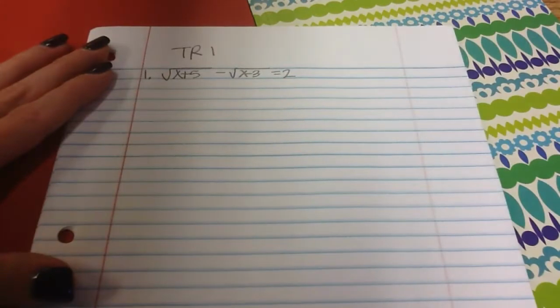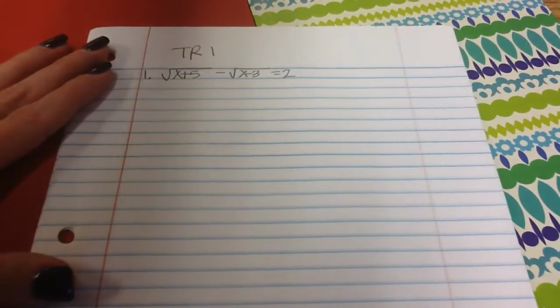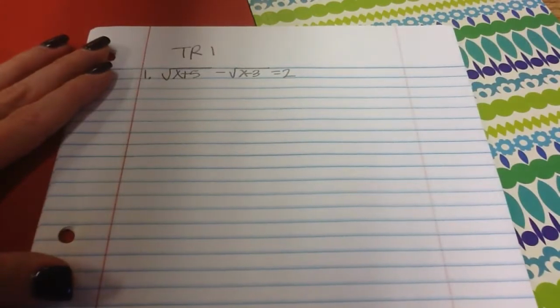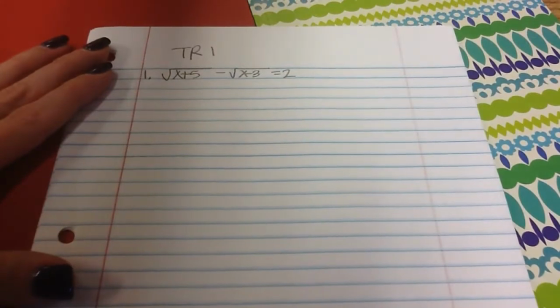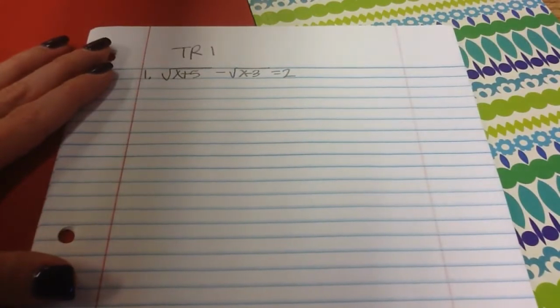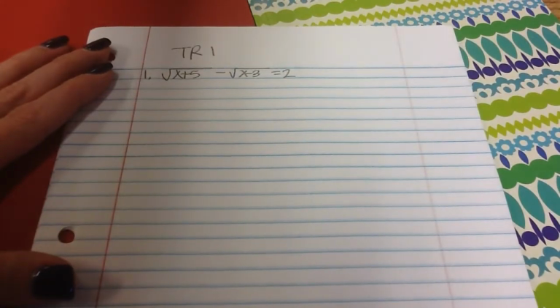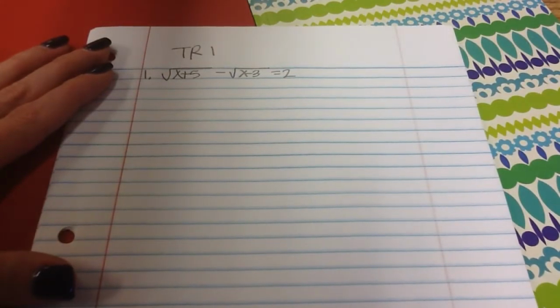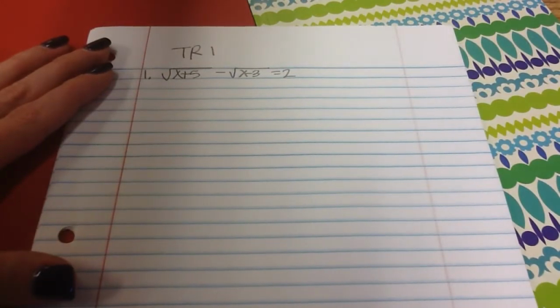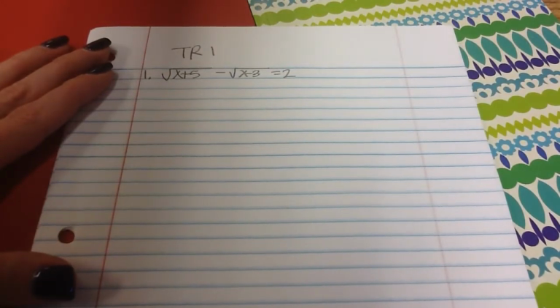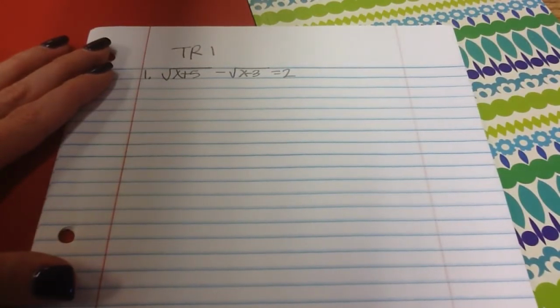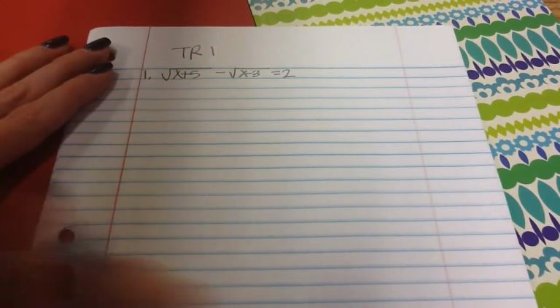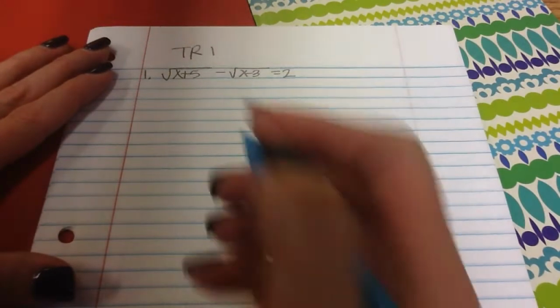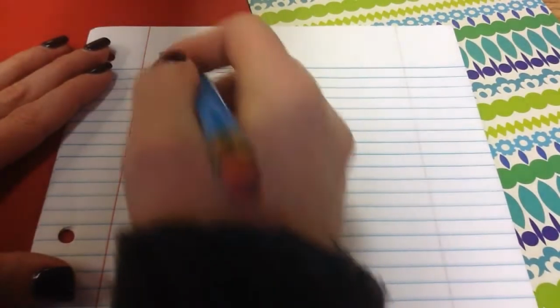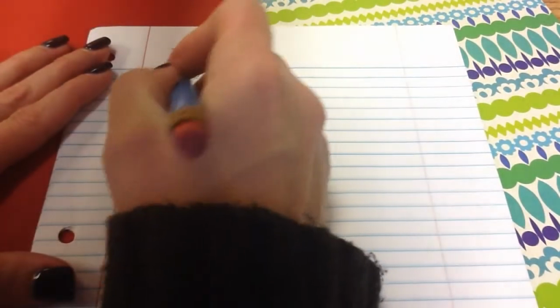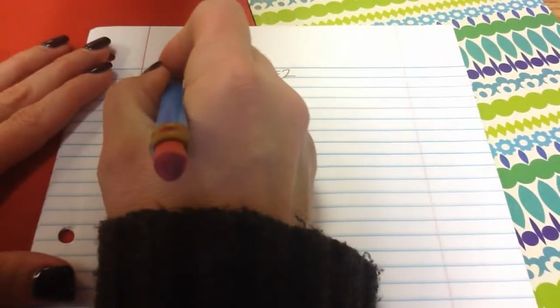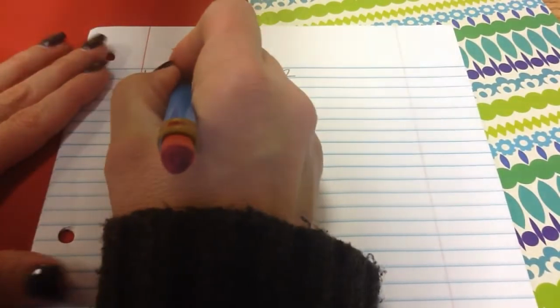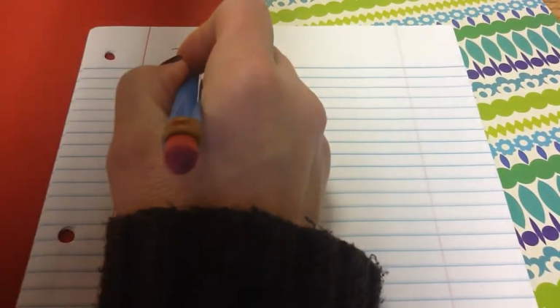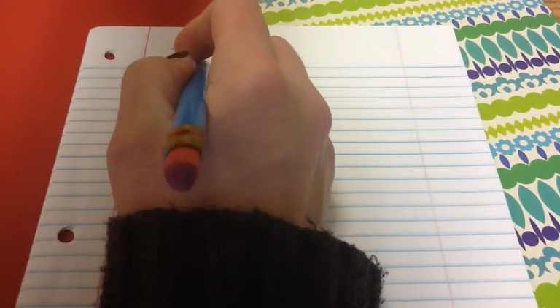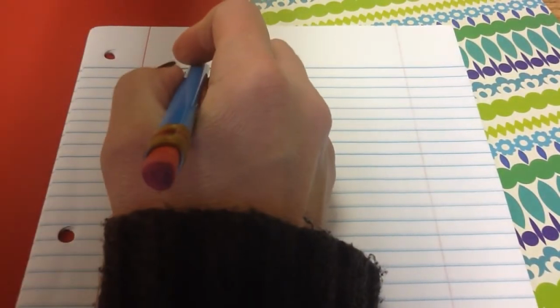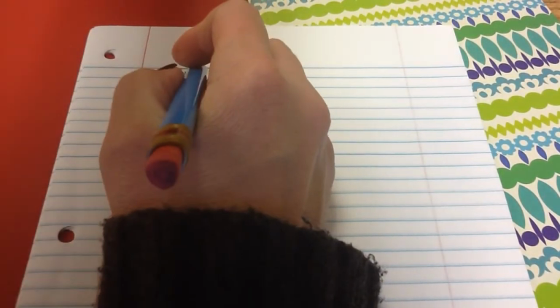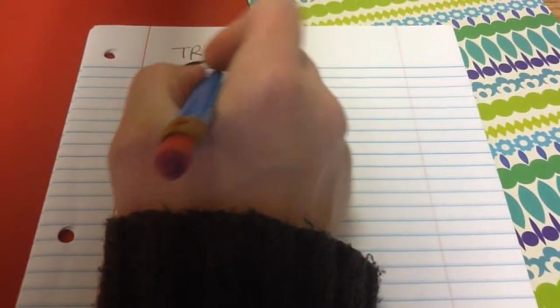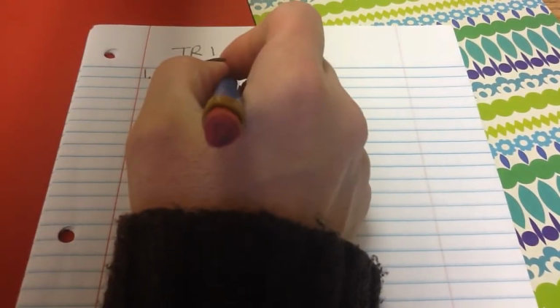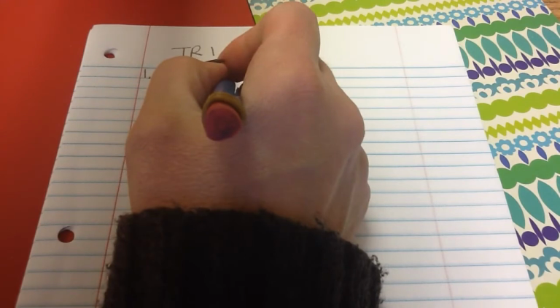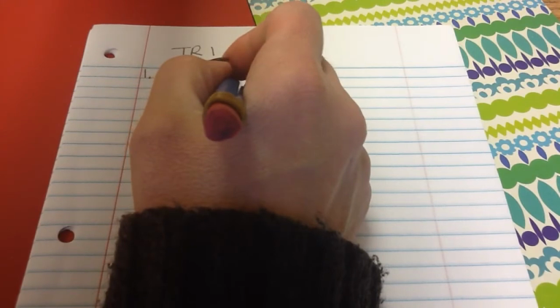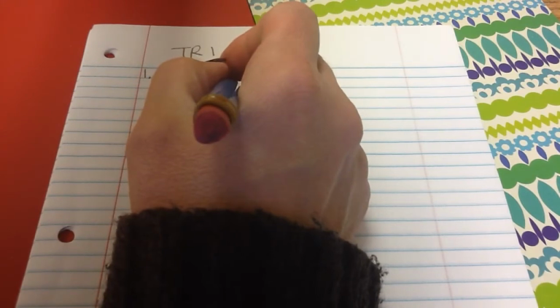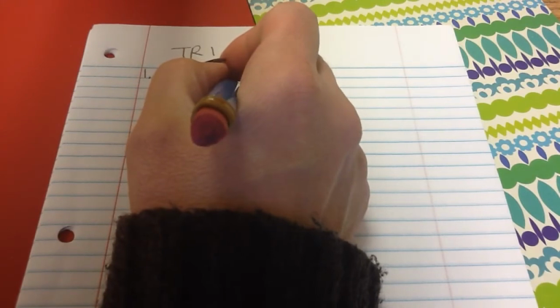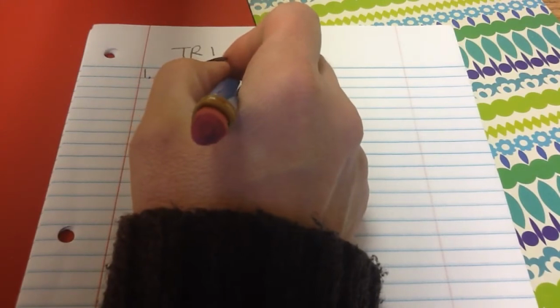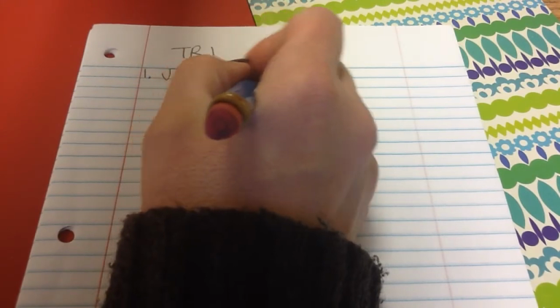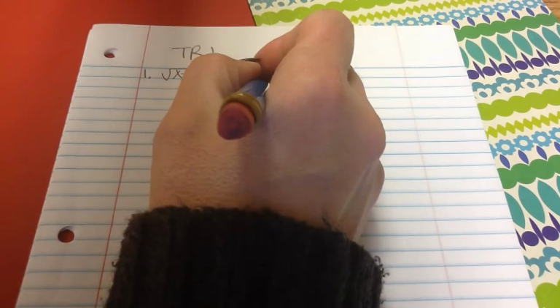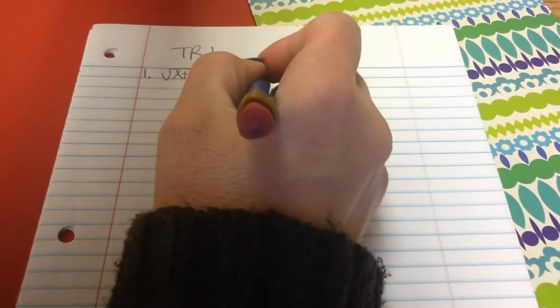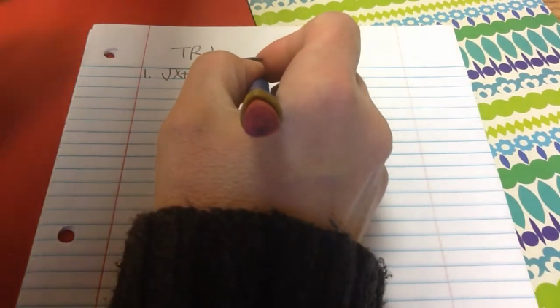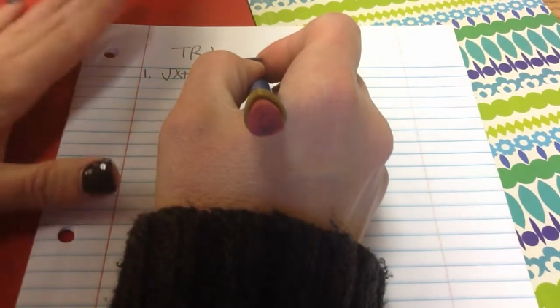This is the key for test review number one. Problem number one: the square root of x plus 5 minus the square root of x minus 3 equals 2.